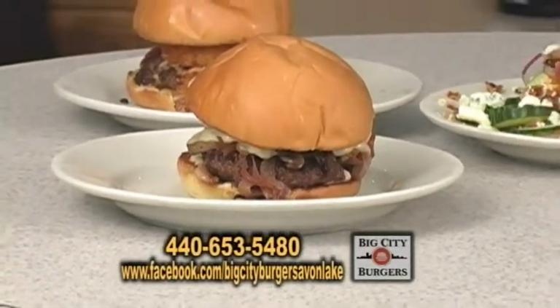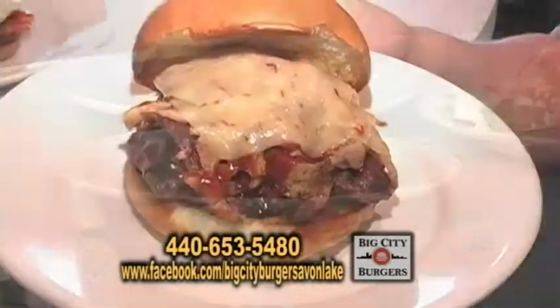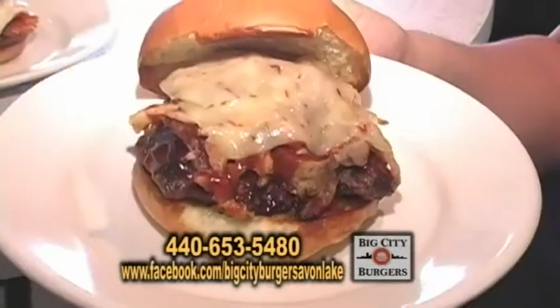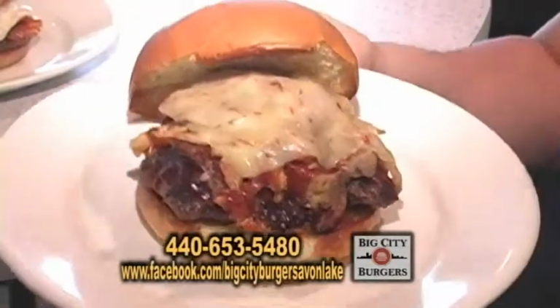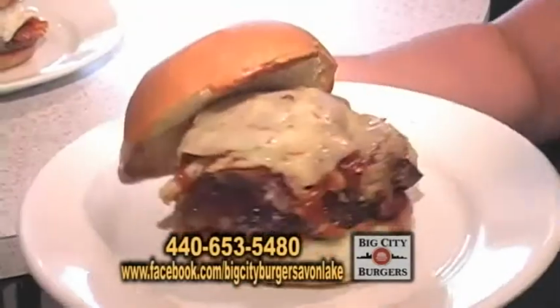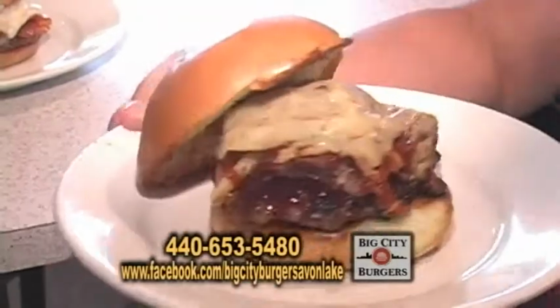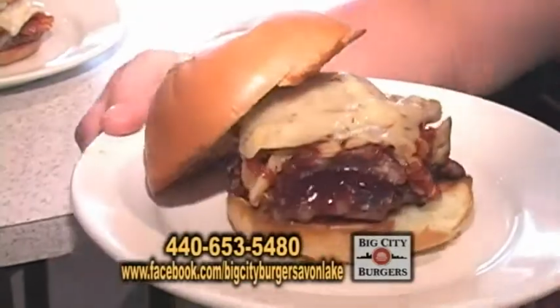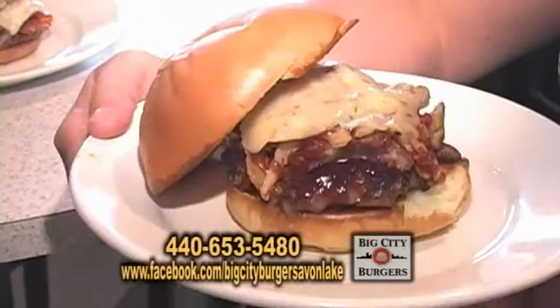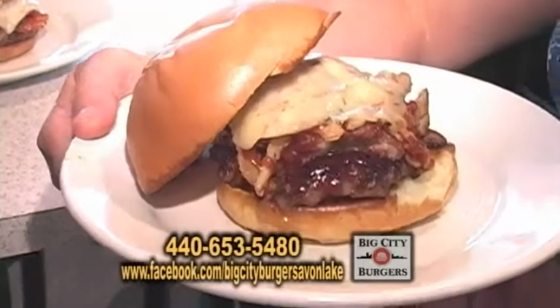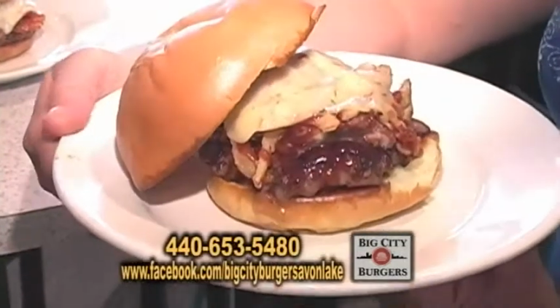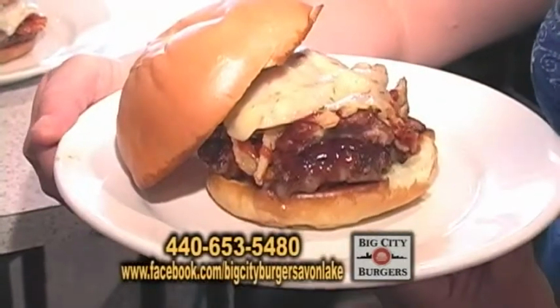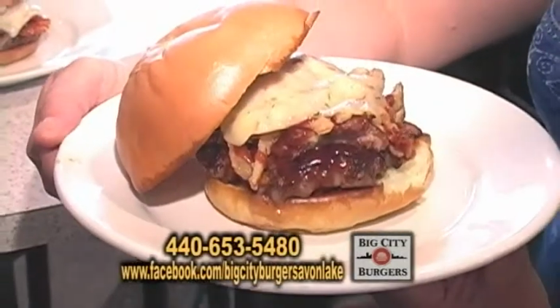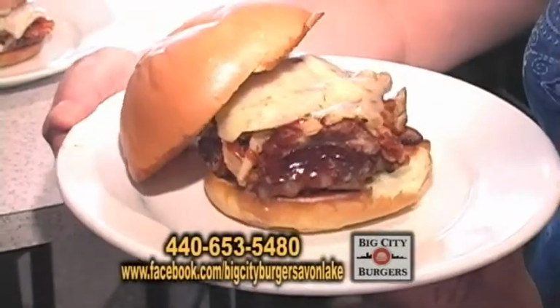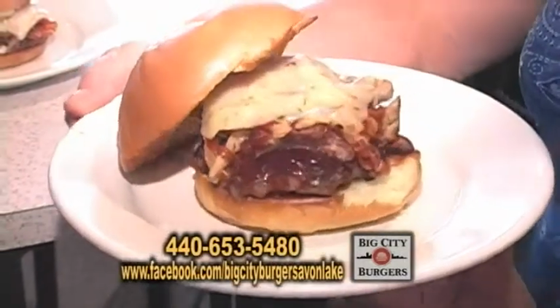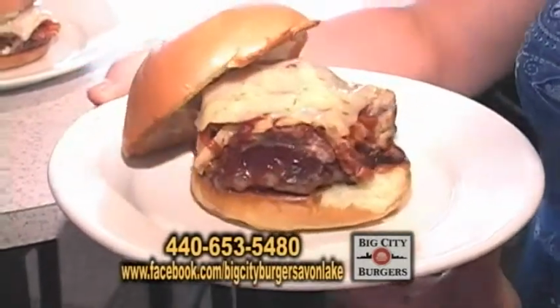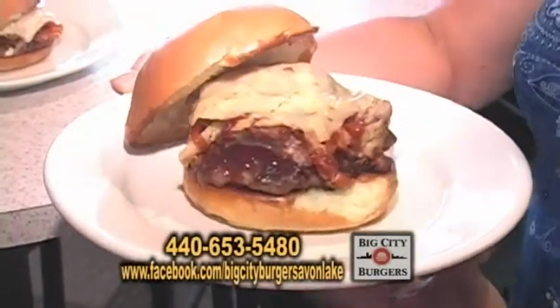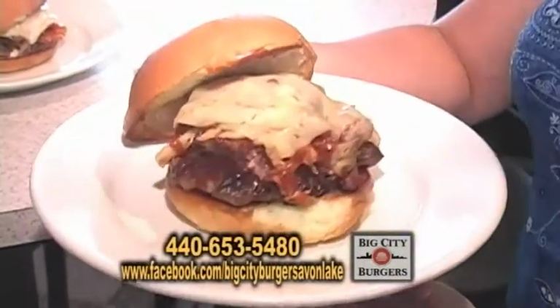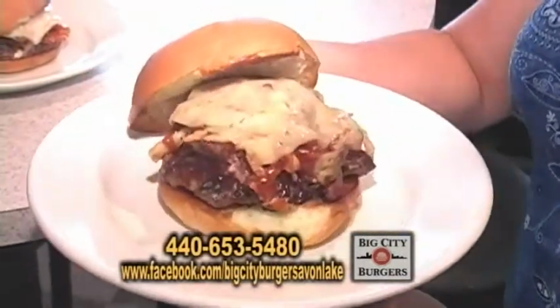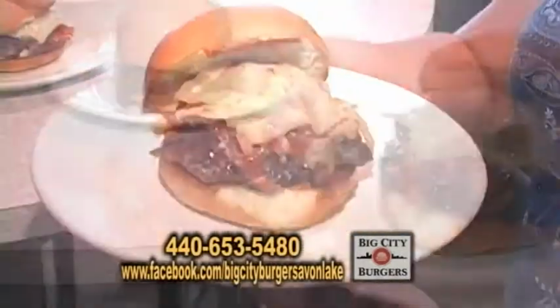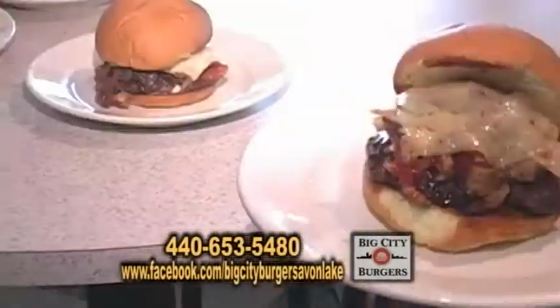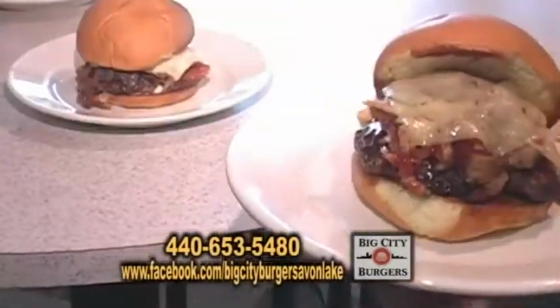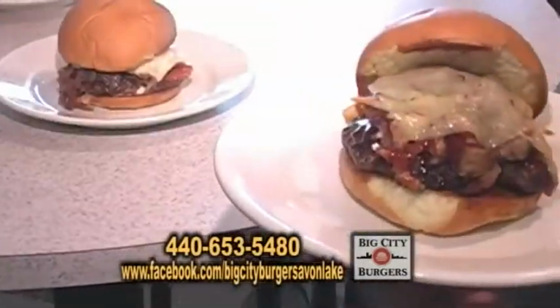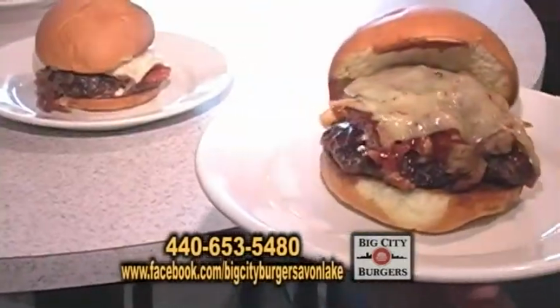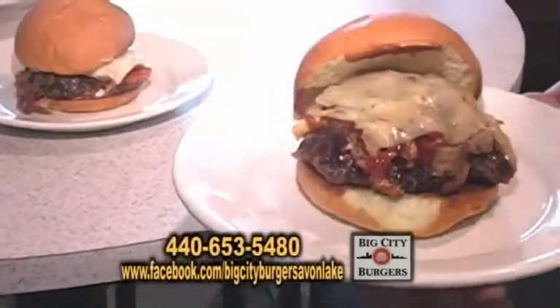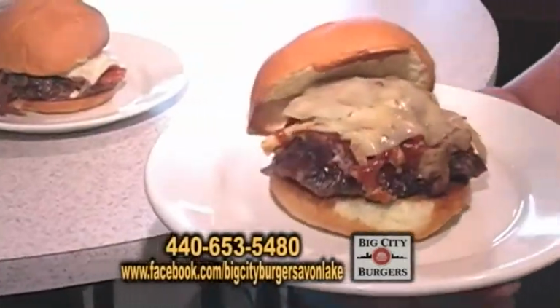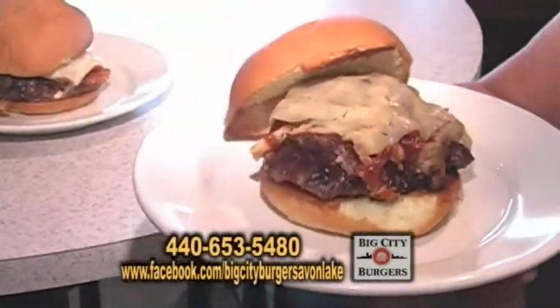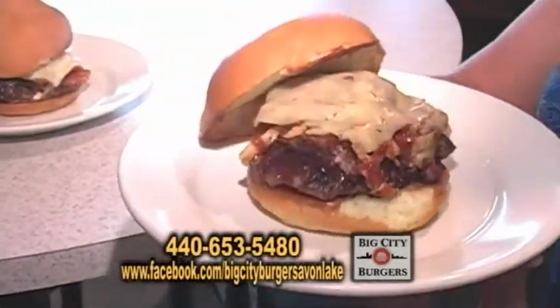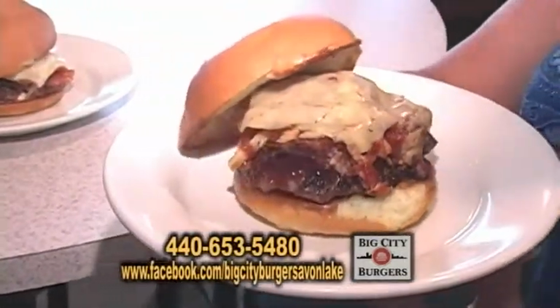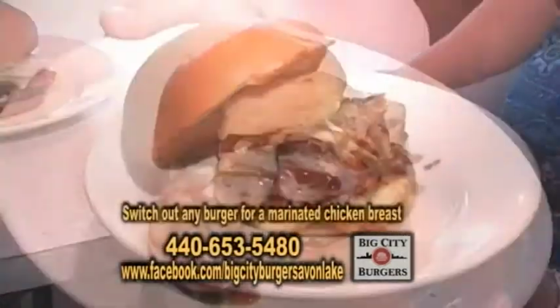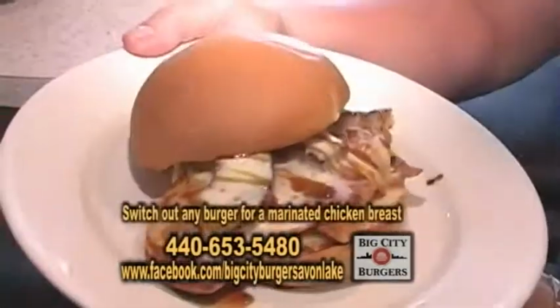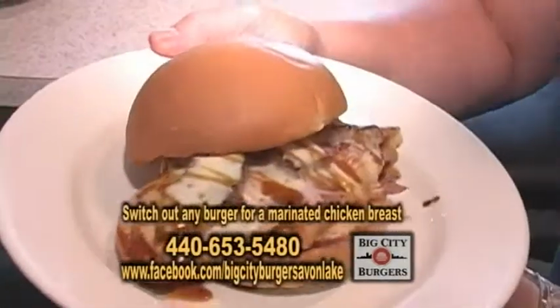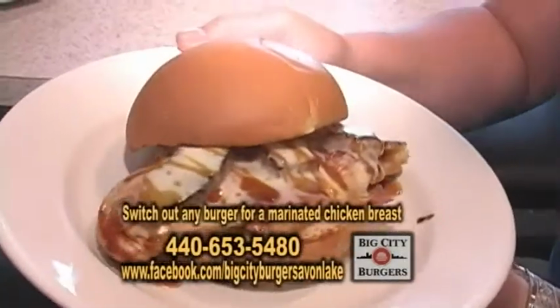This is the St. Louis topped with pulled pork, onion straws and pepper jack cheese. This is the Honolulu.